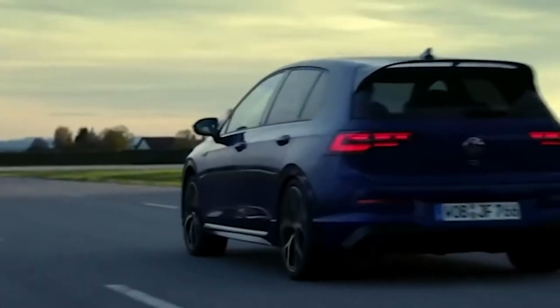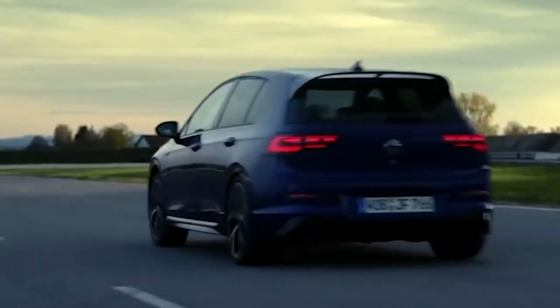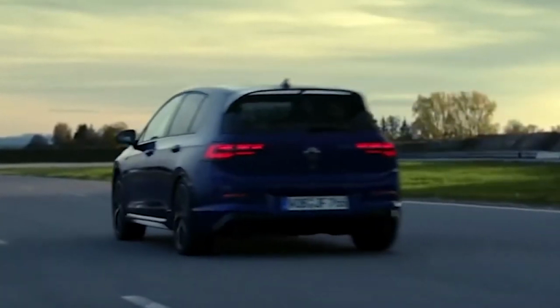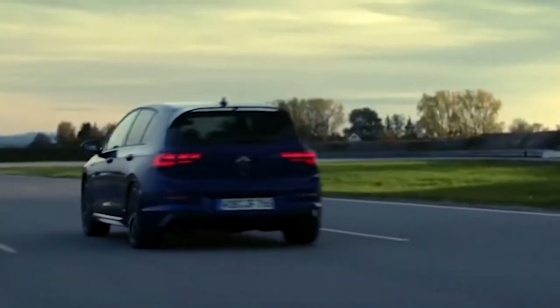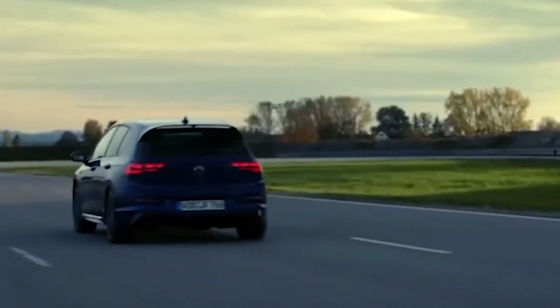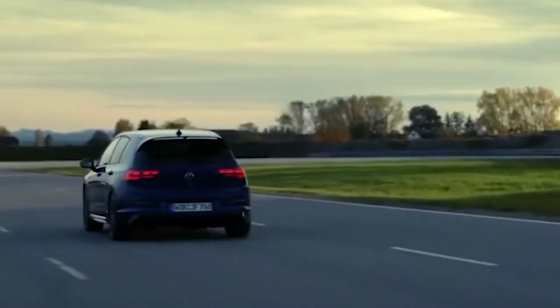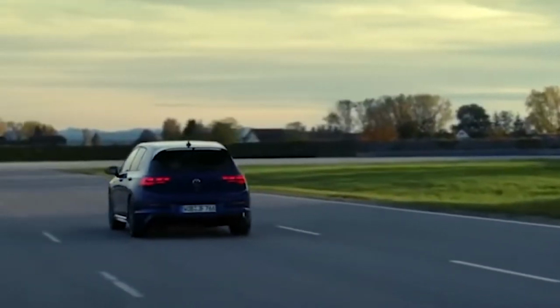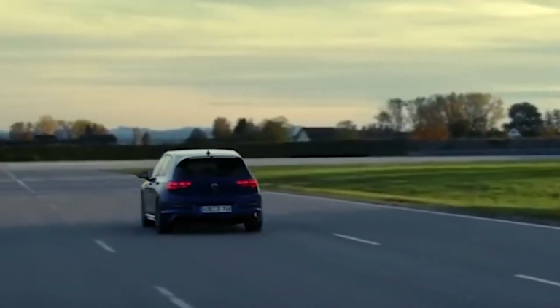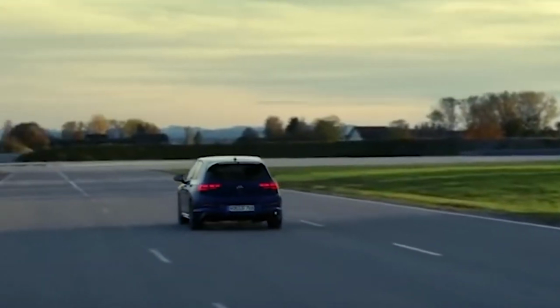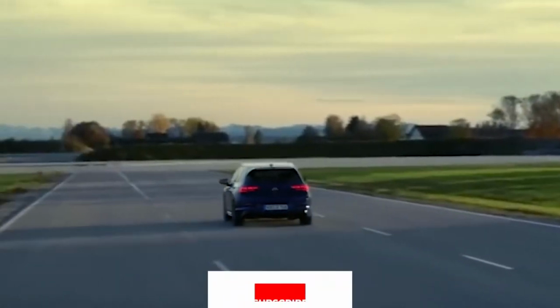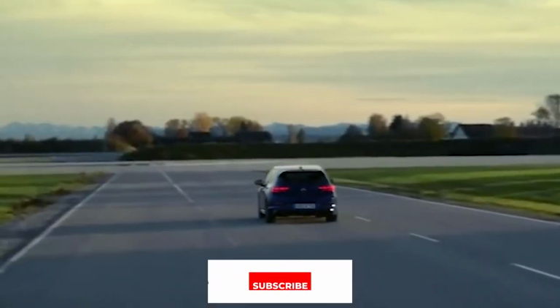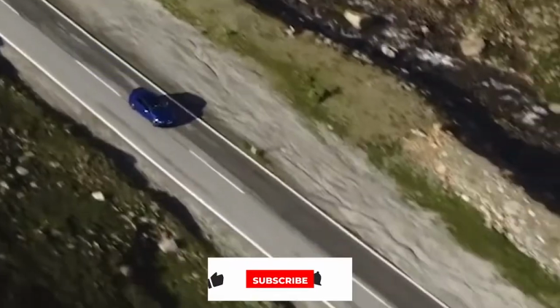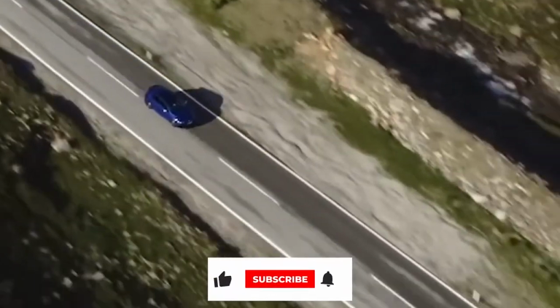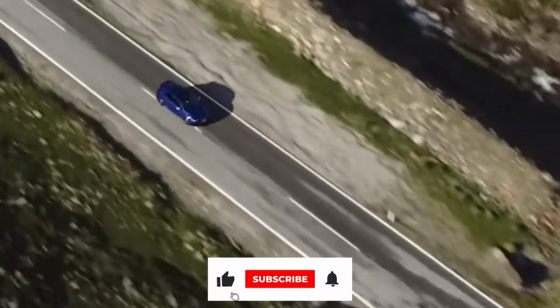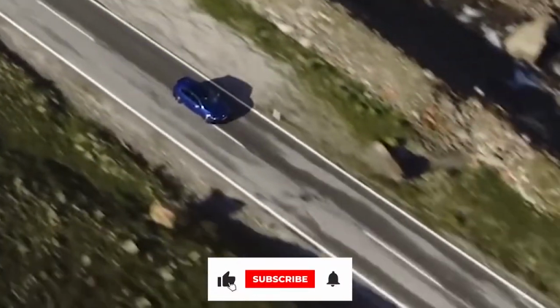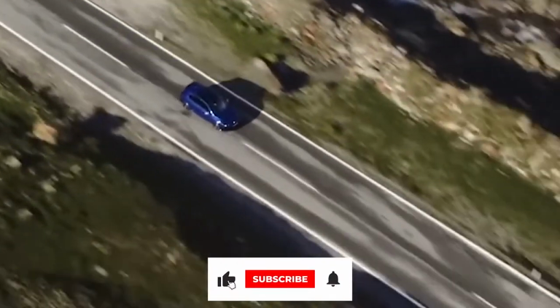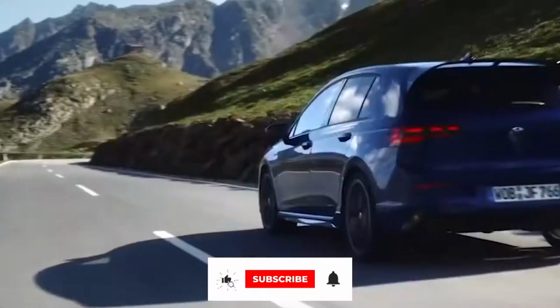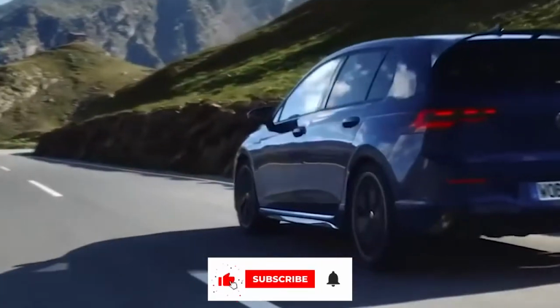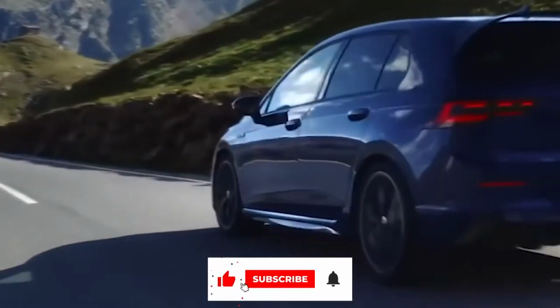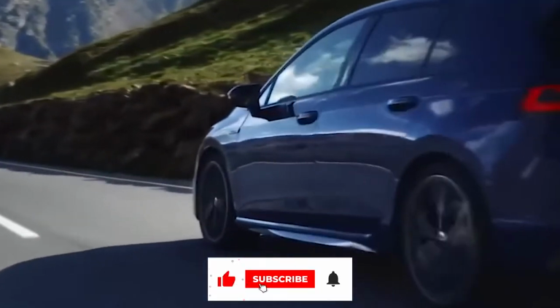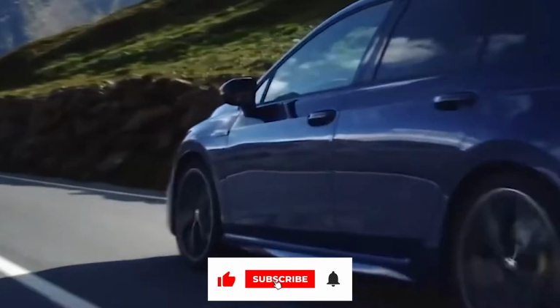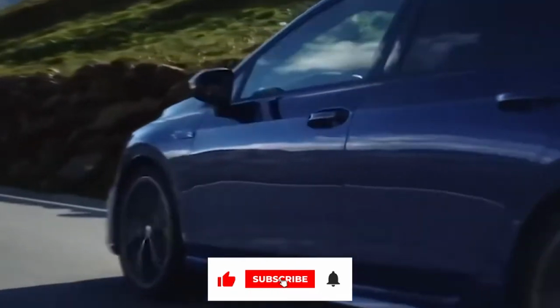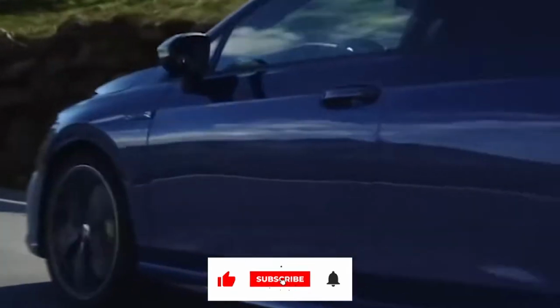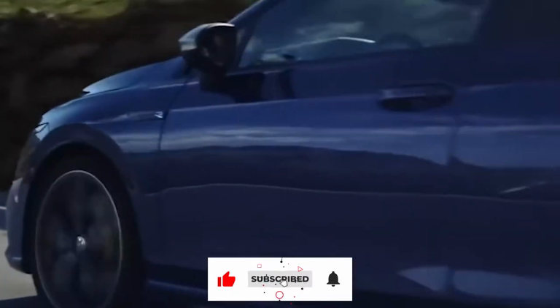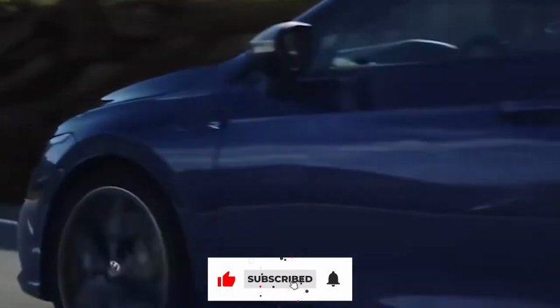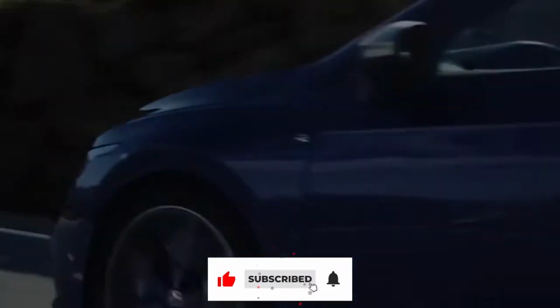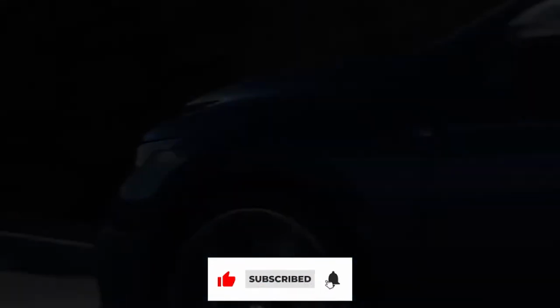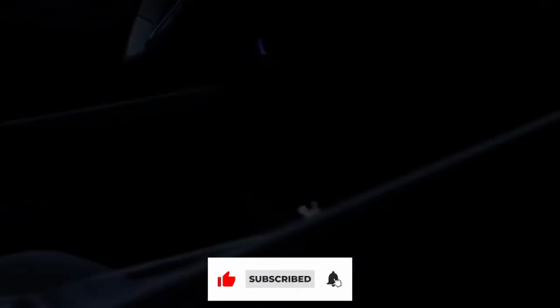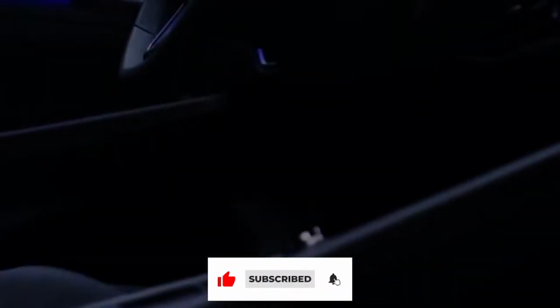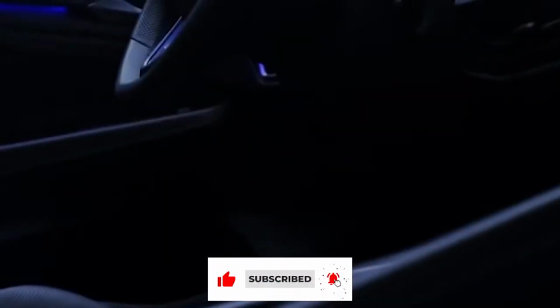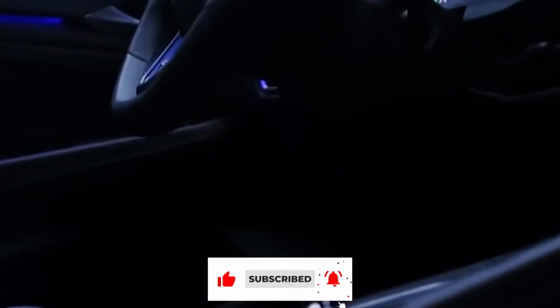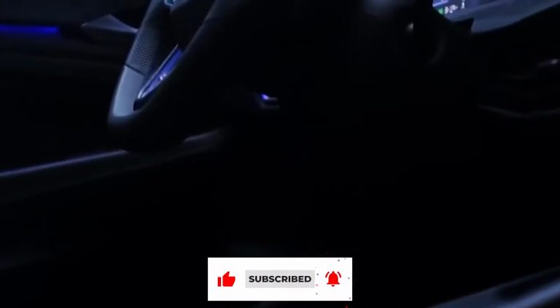Before we go on, like this video, smash the subscribe button, and click the notification bell so you don't miss any of our videos.